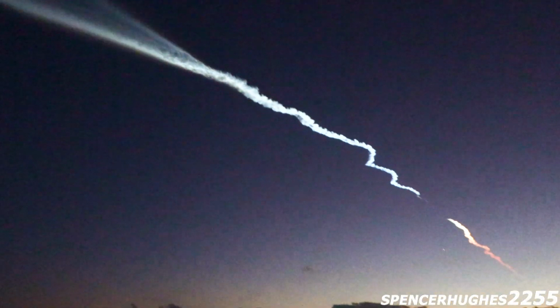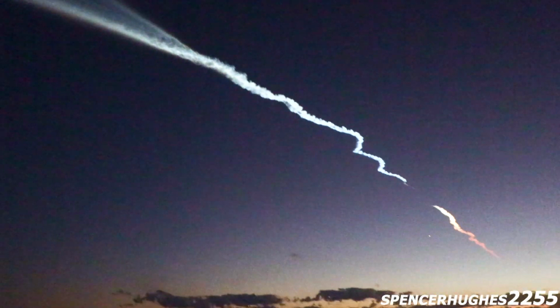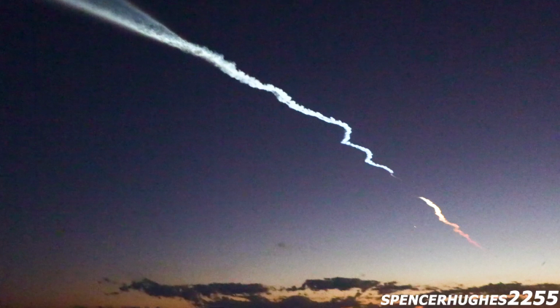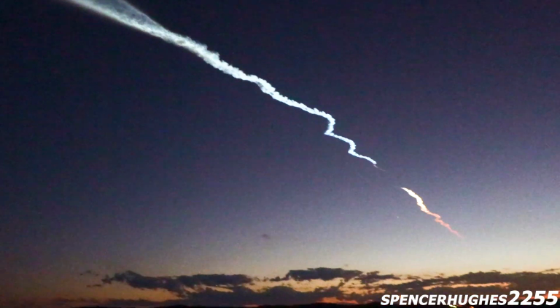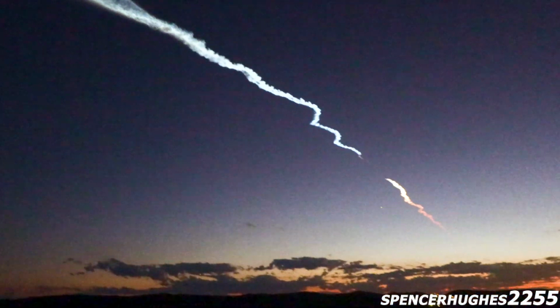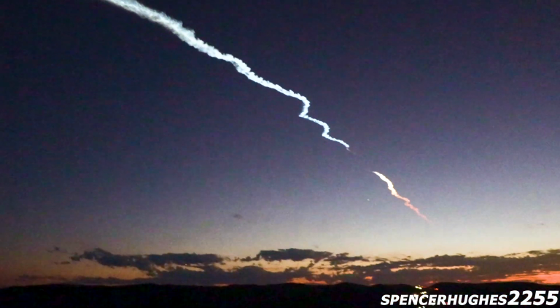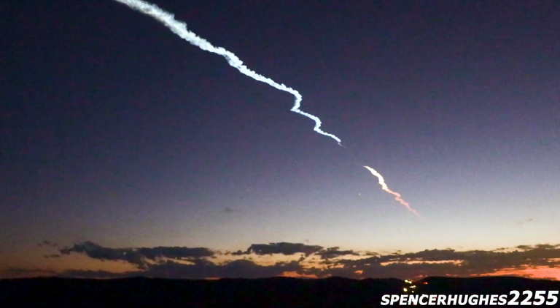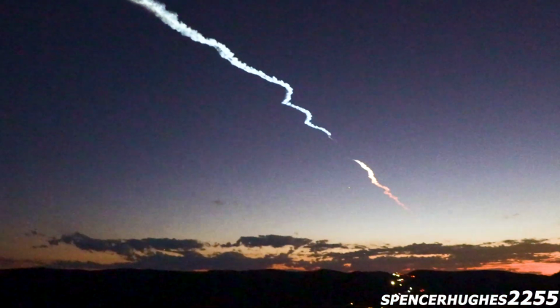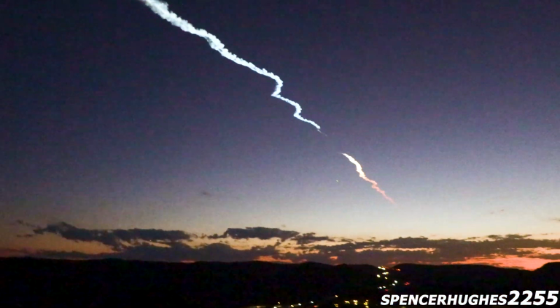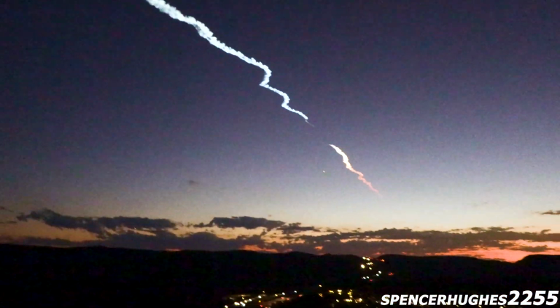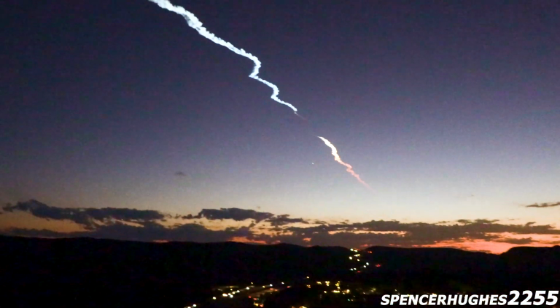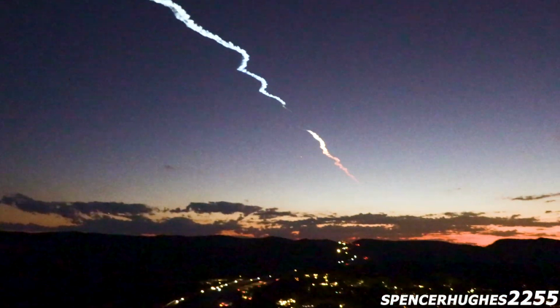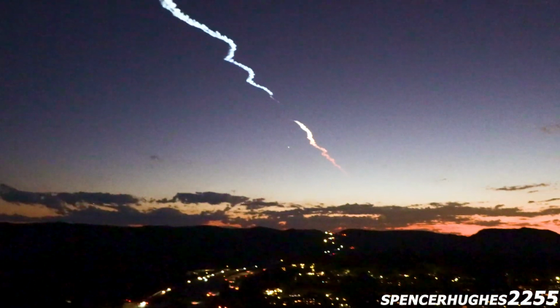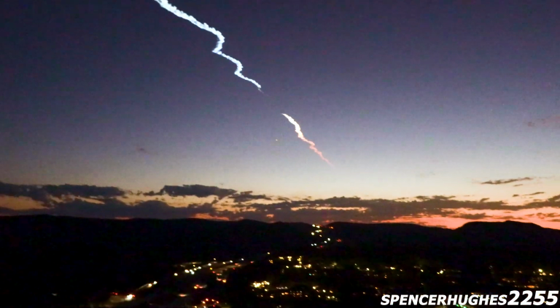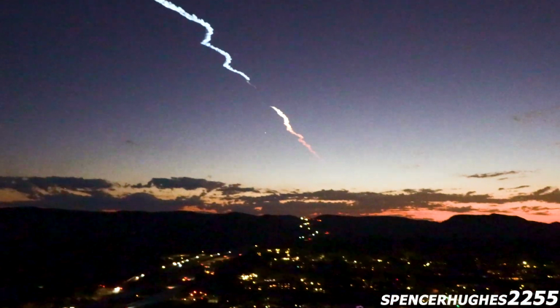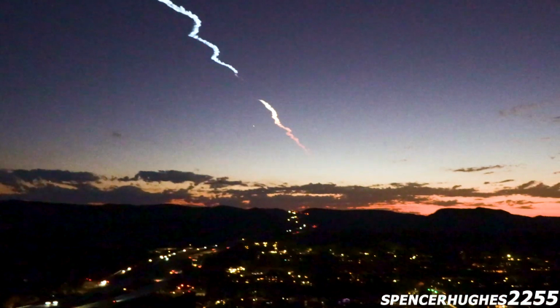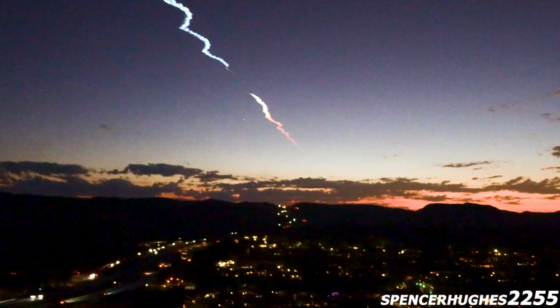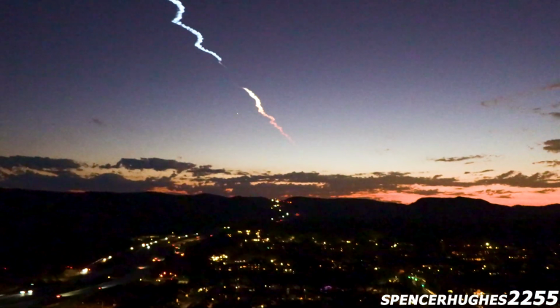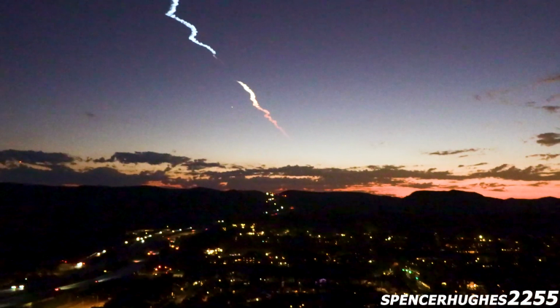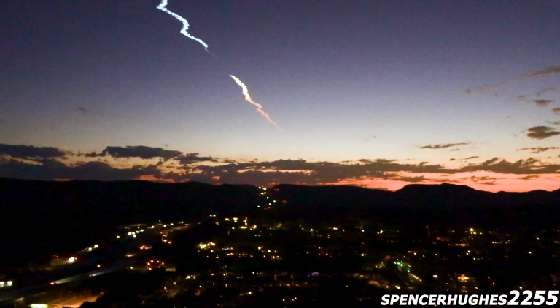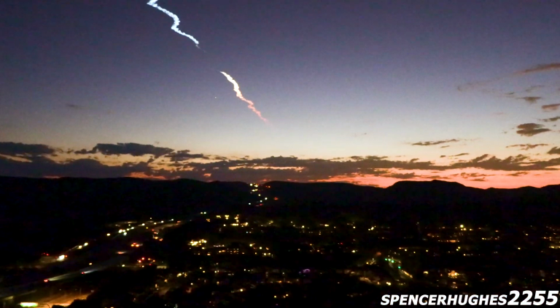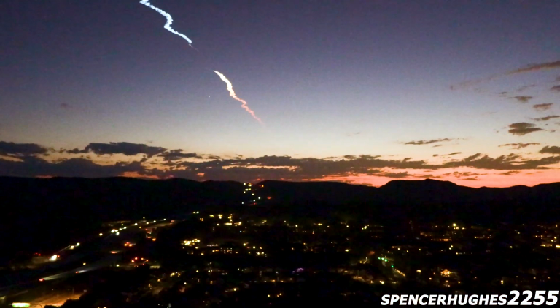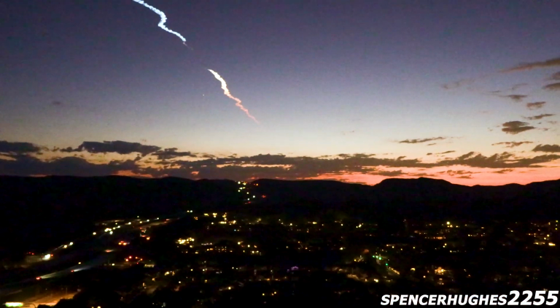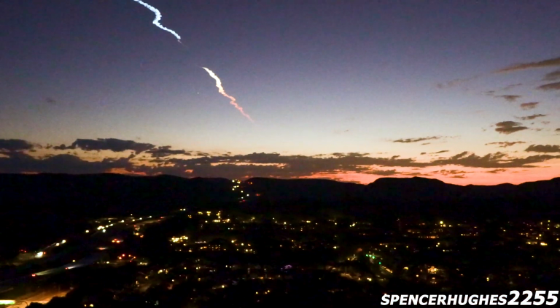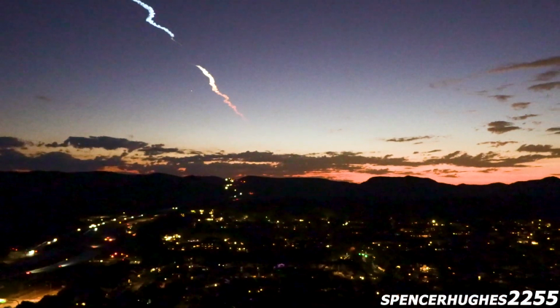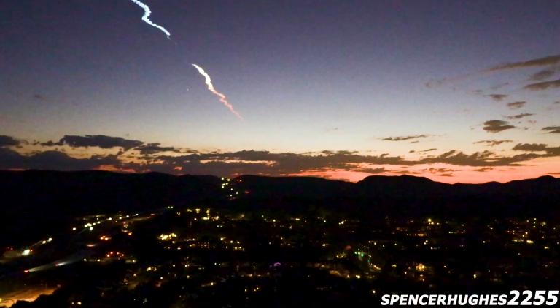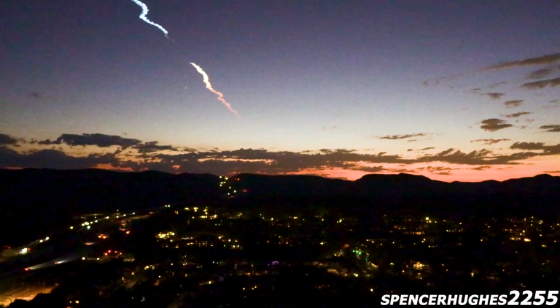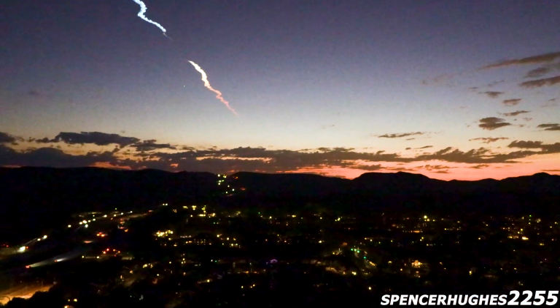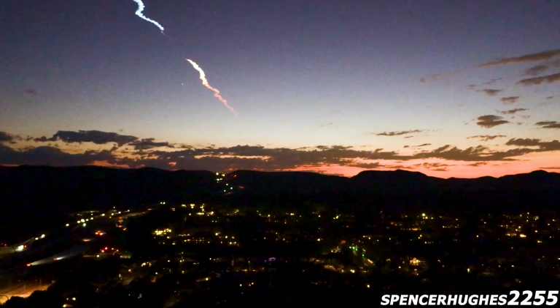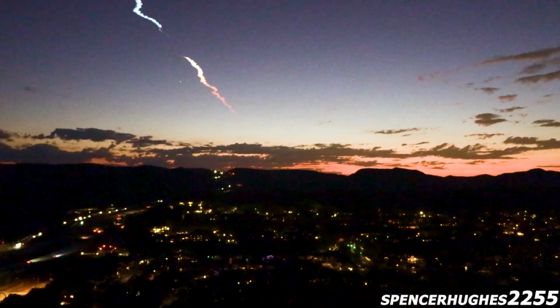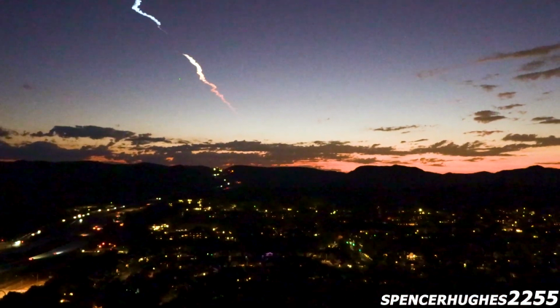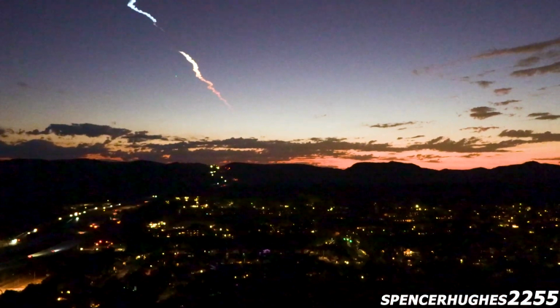You can see the Falcon 9 first stage still continuing to climb as it reaches the top of its arc. Looks like it's really at the top of its arc at around 1 minute 14 seconds. Now it's starting to make its descent, a little more than 4 and a half minutes into flight.